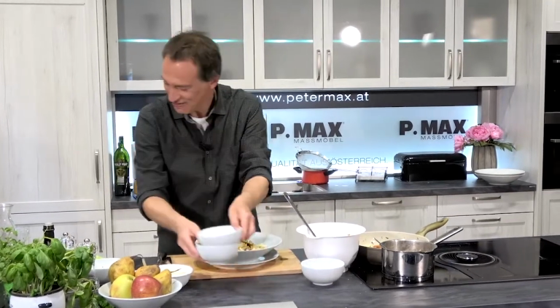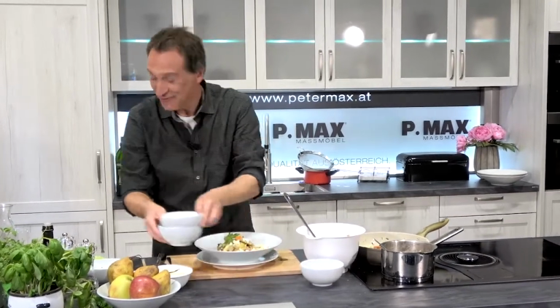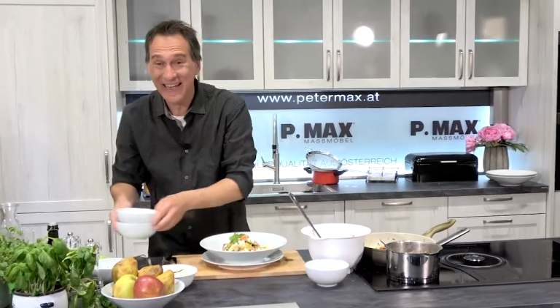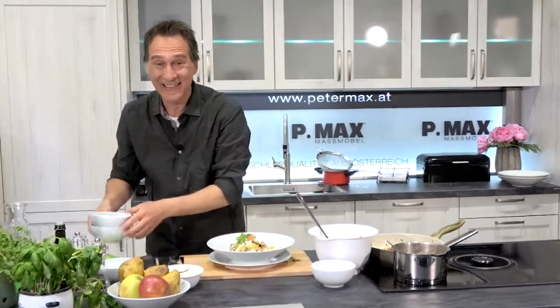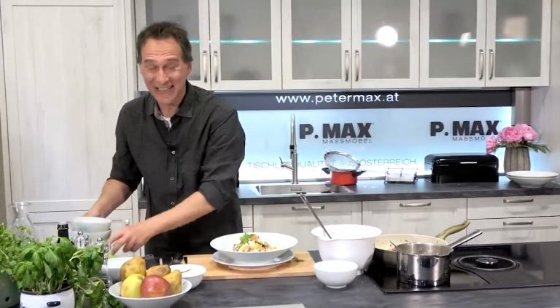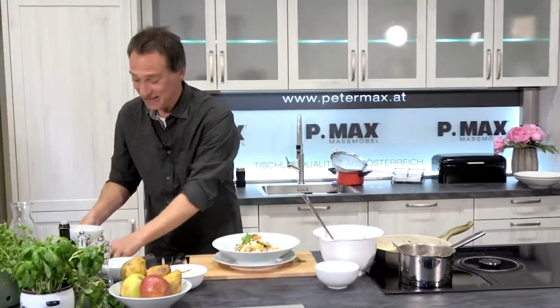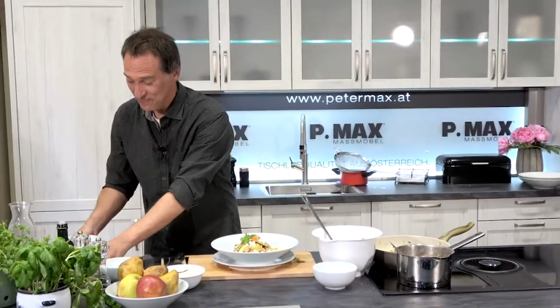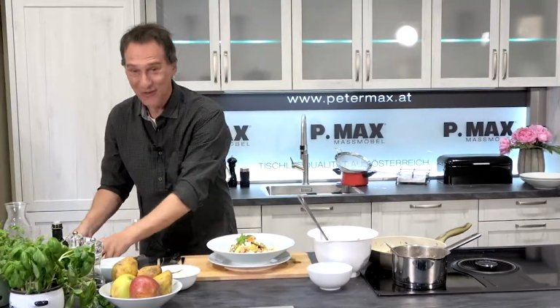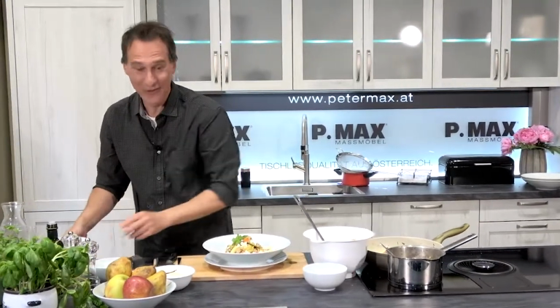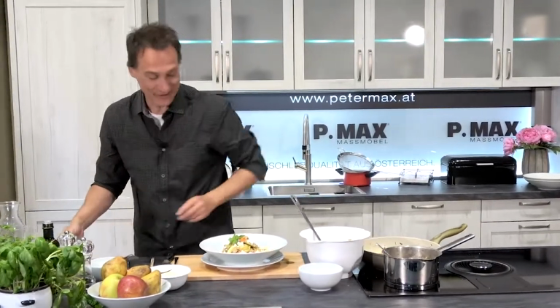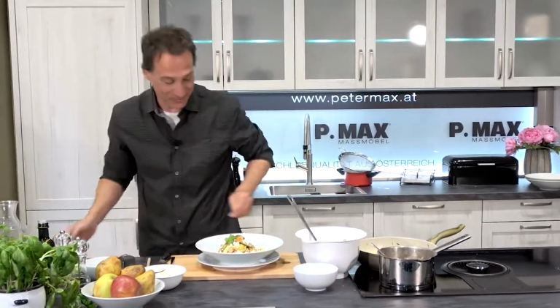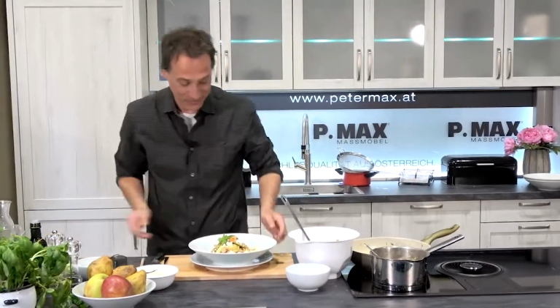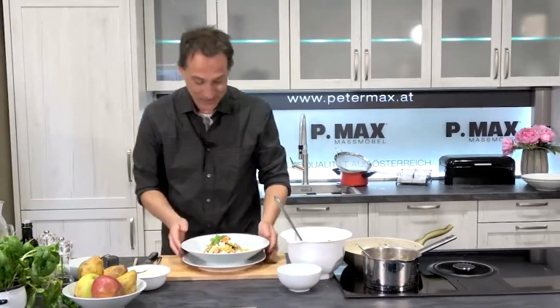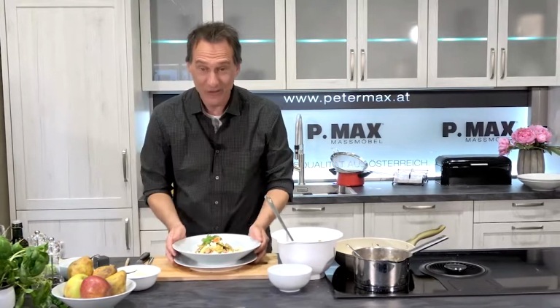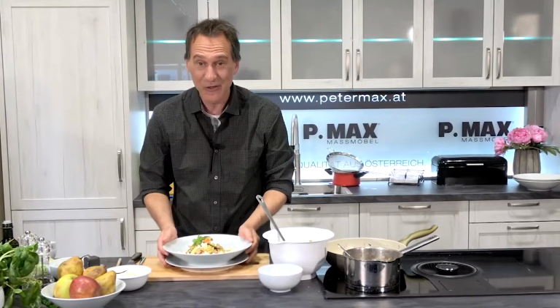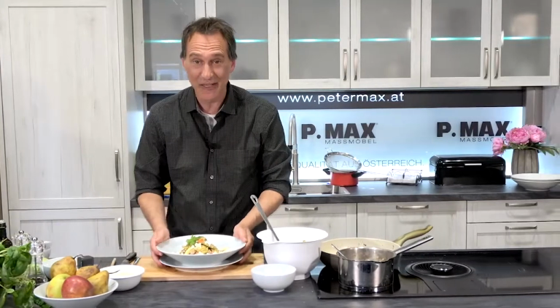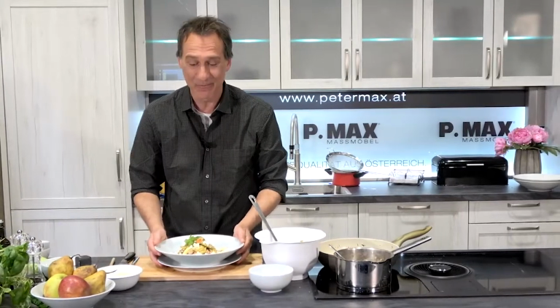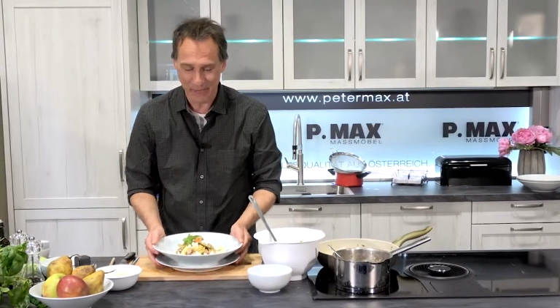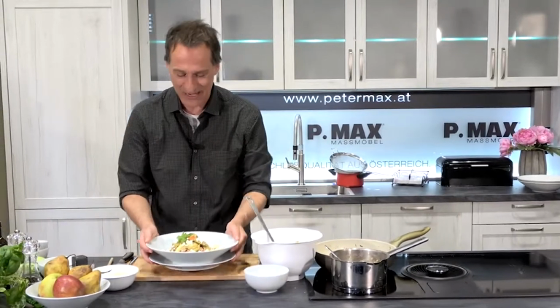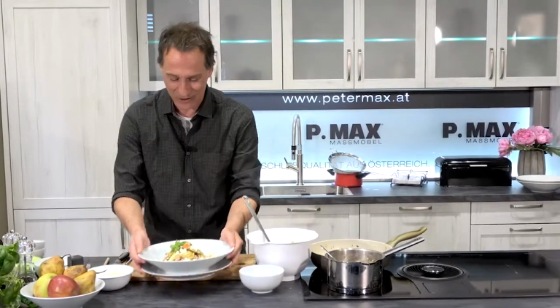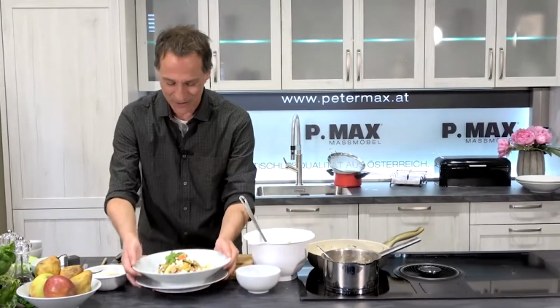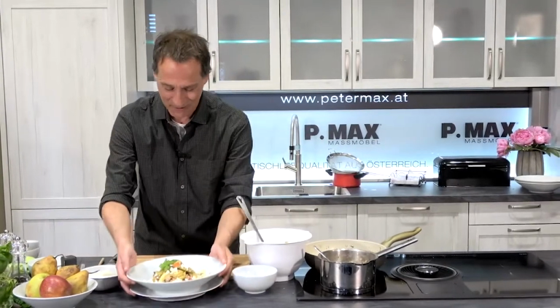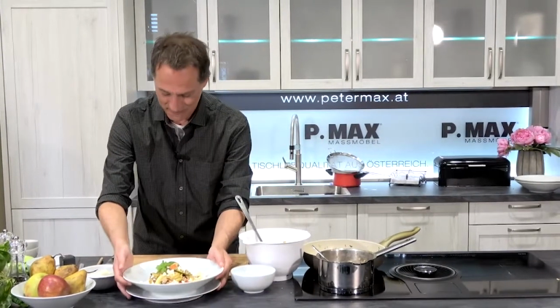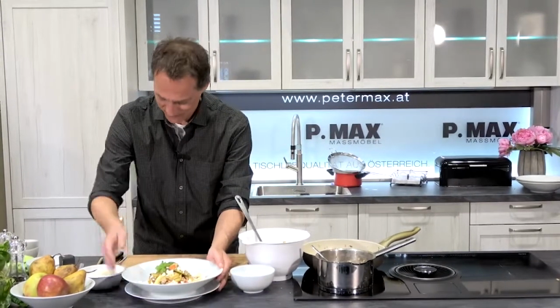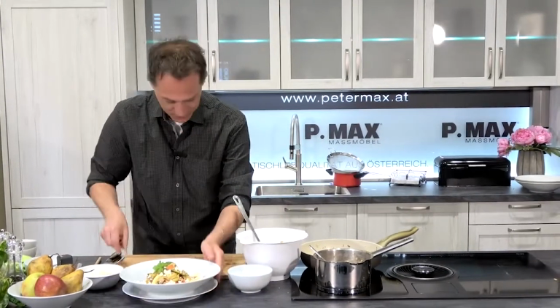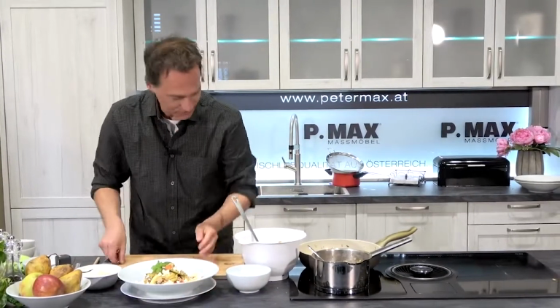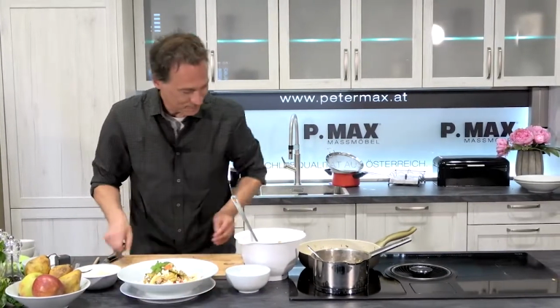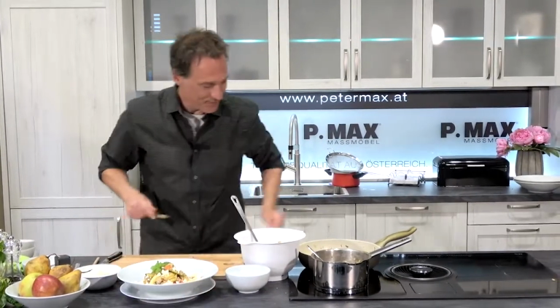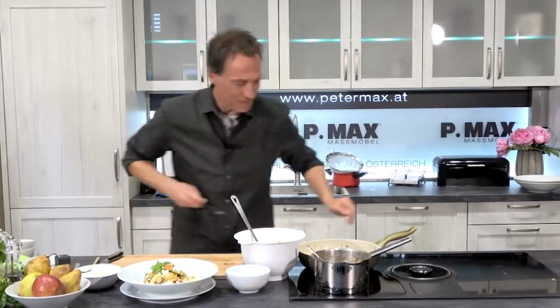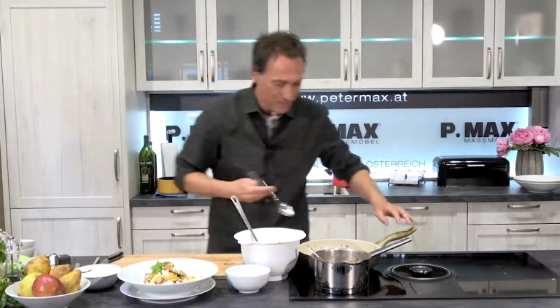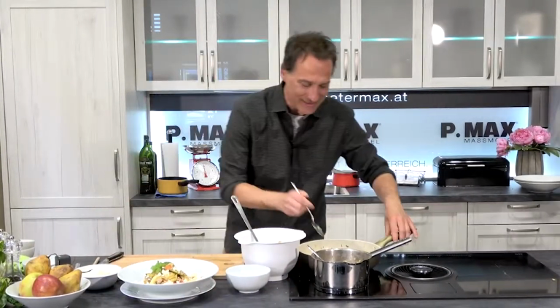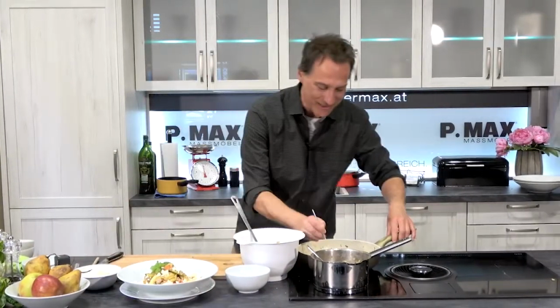Vielen herzlichen Dank für das Rezept. Viel Spaß beim Nachkochen und Mahlzeit!